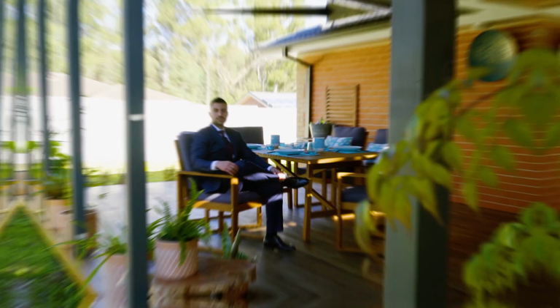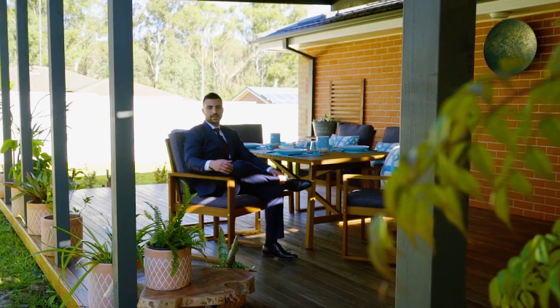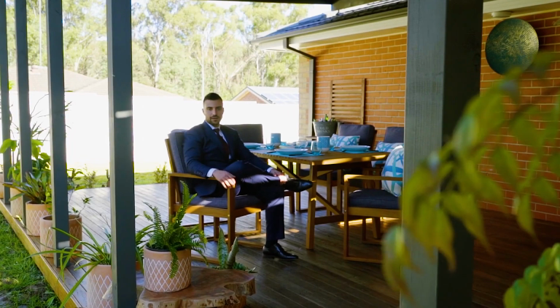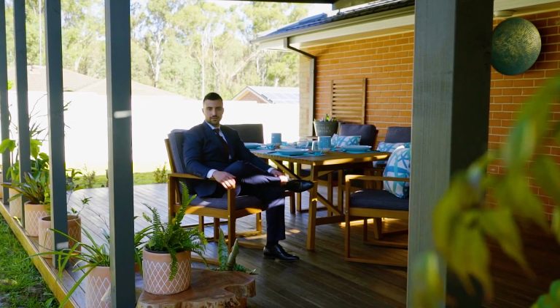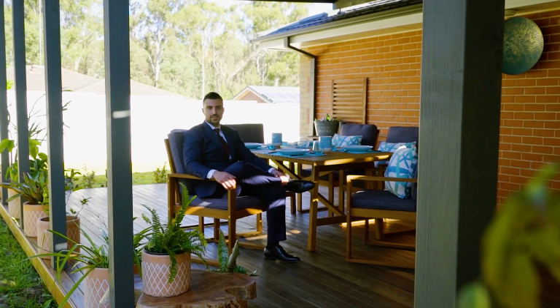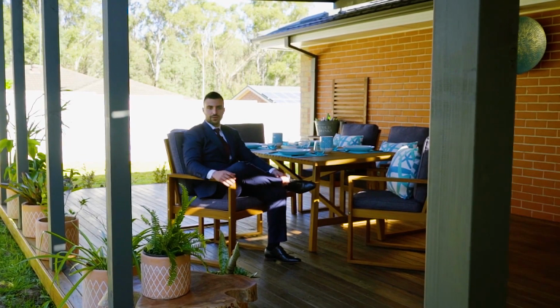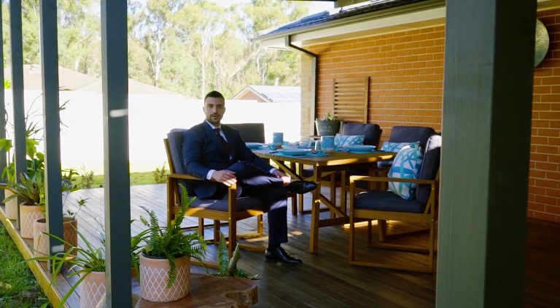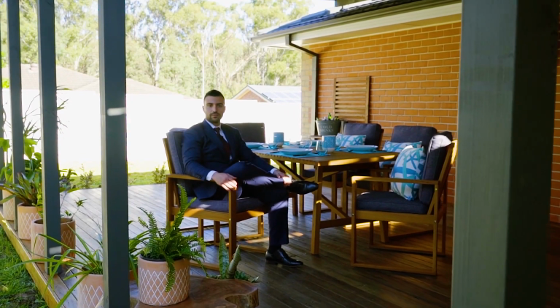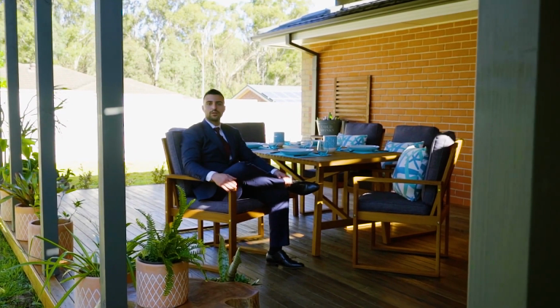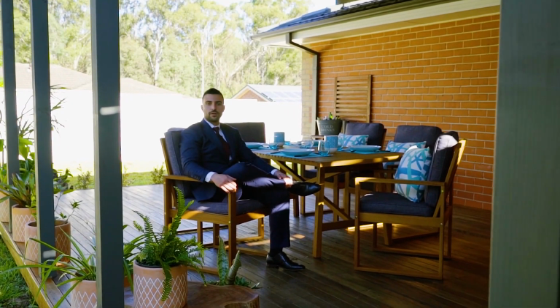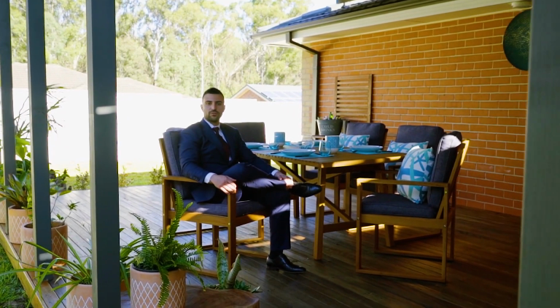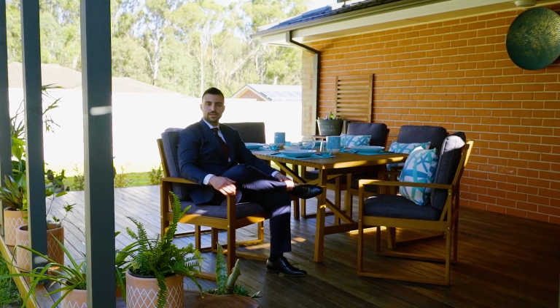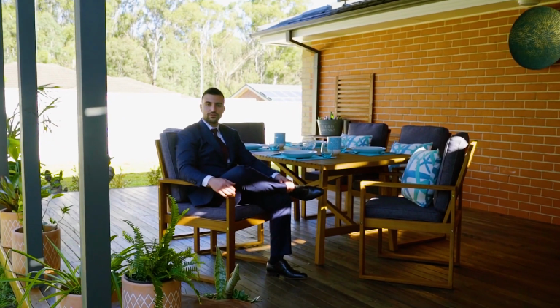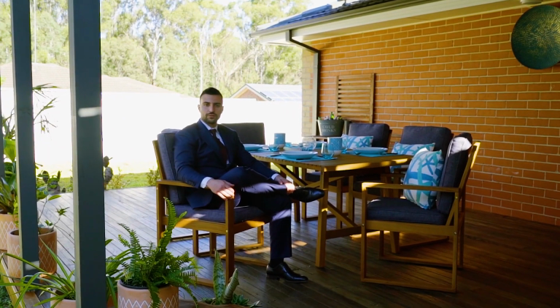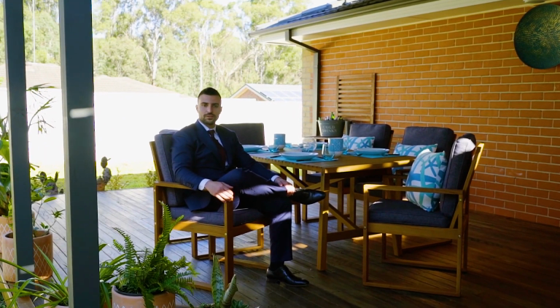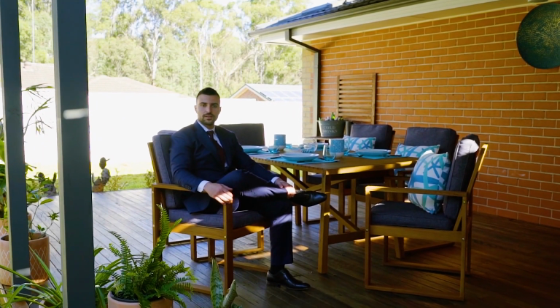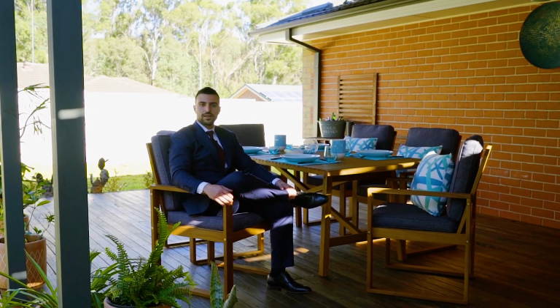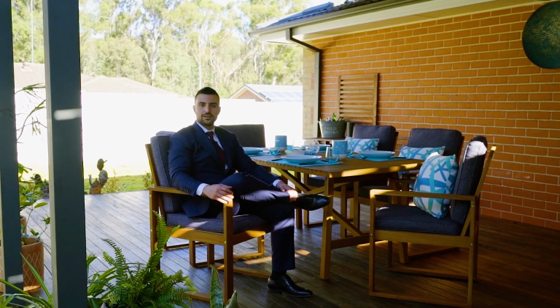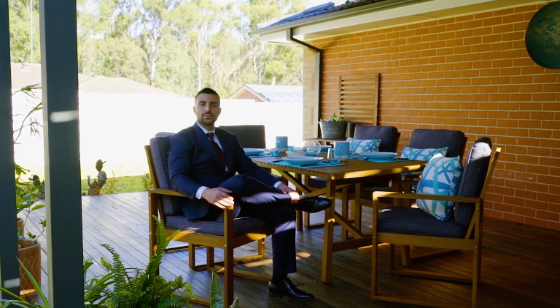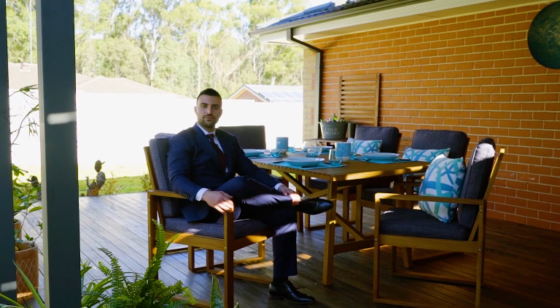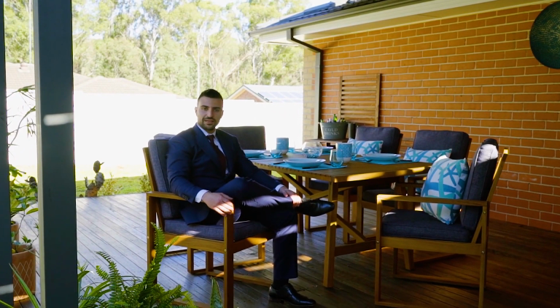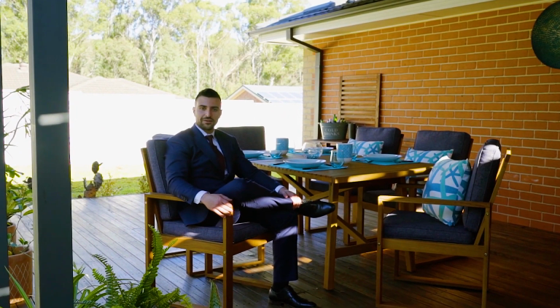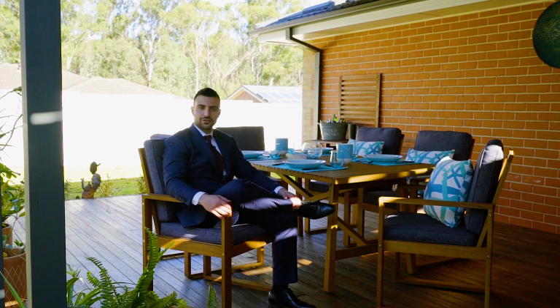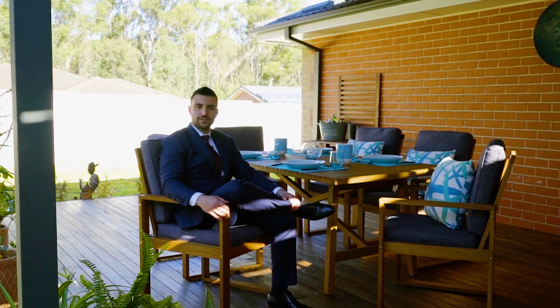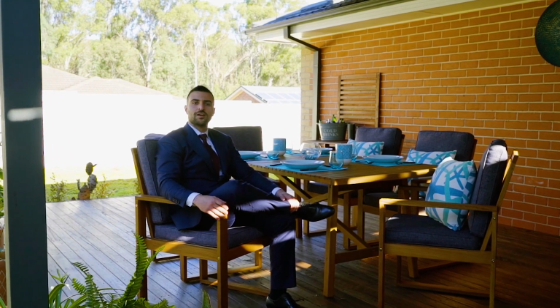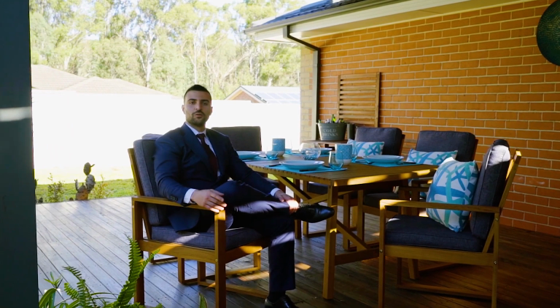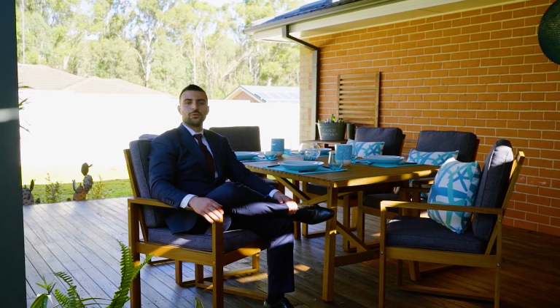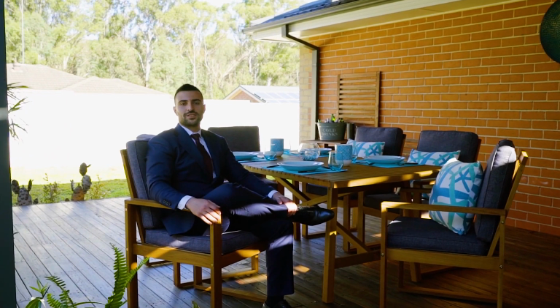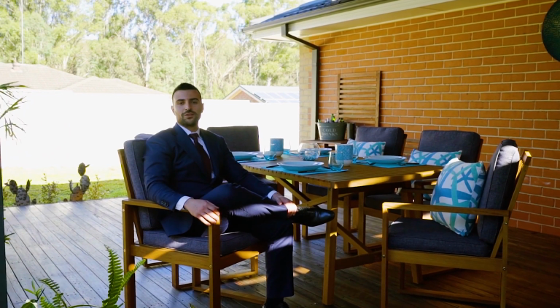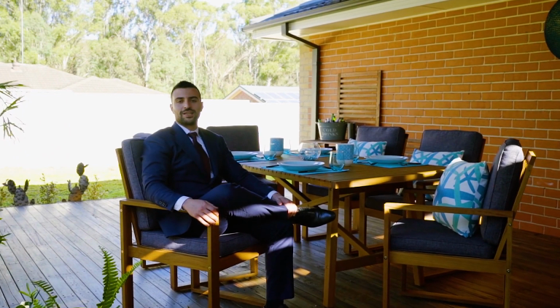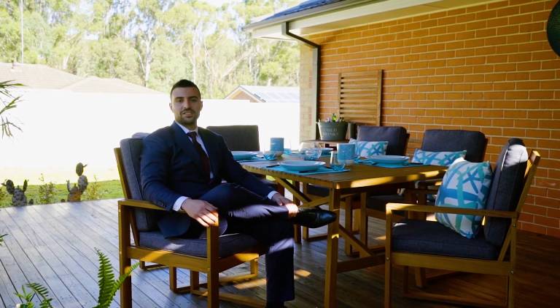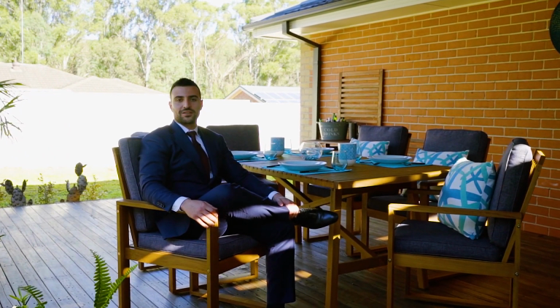So there you have it — a superior home, loaded with must-have inclusions, and in a super convenient location. I look forward to seeing you at the next inspection.